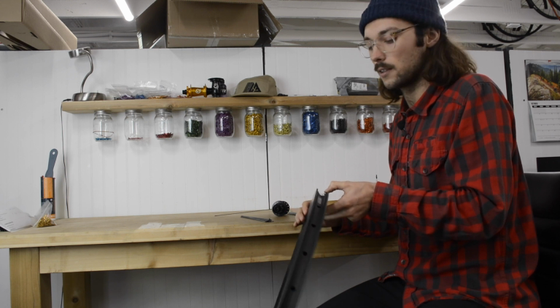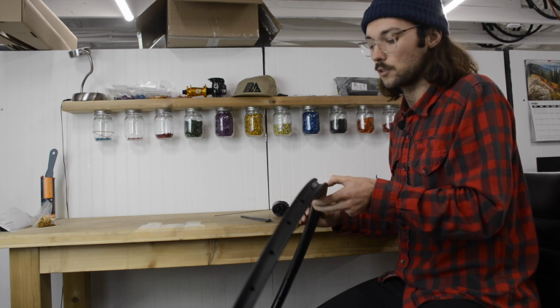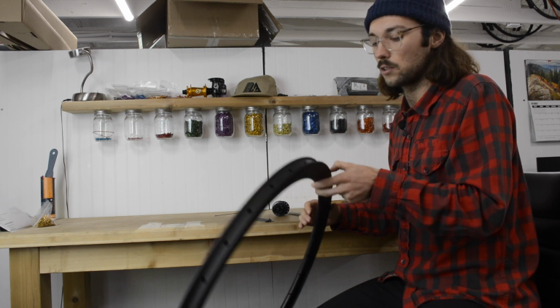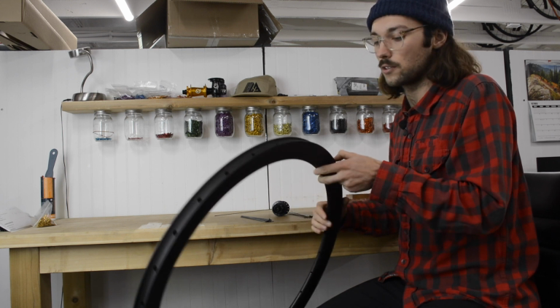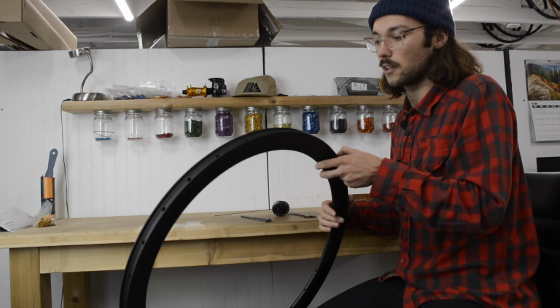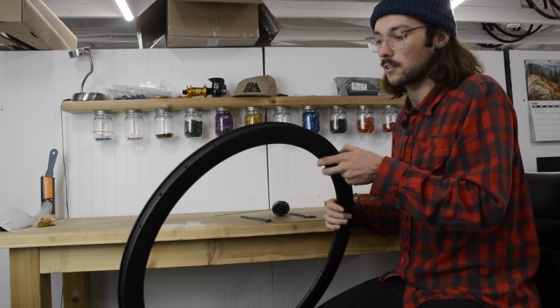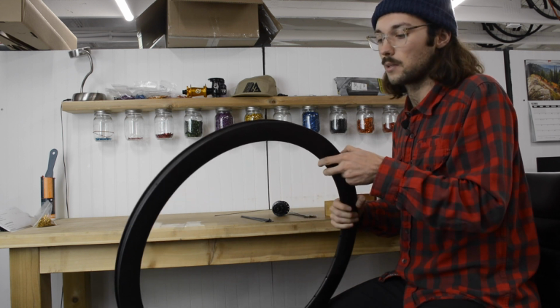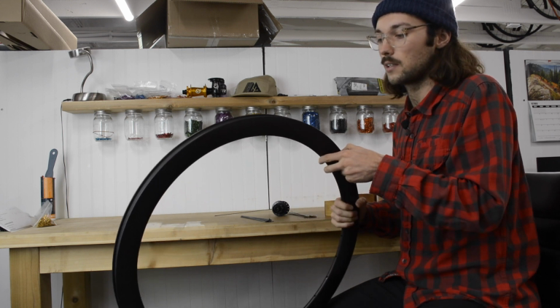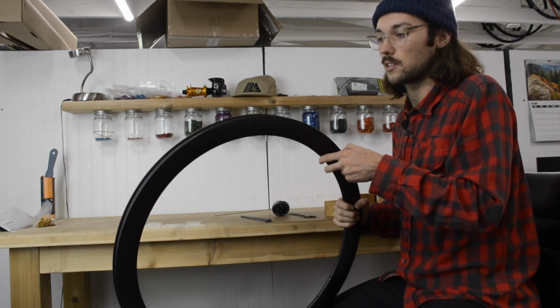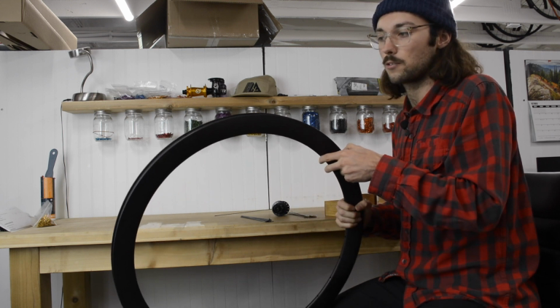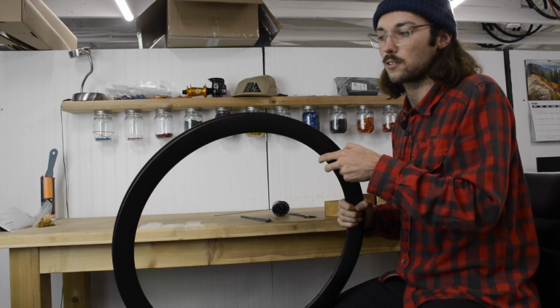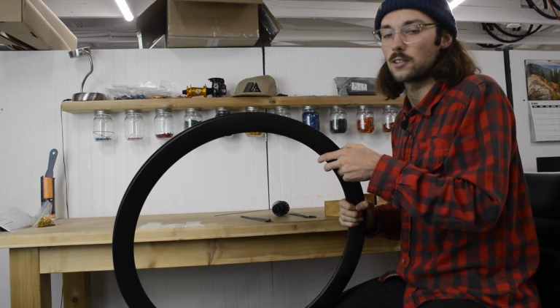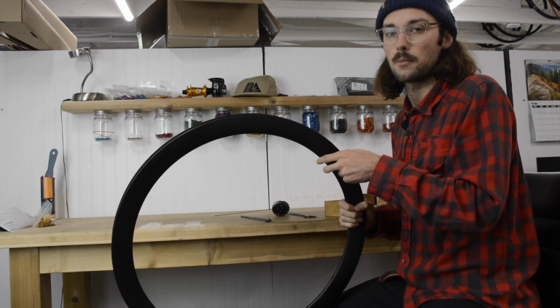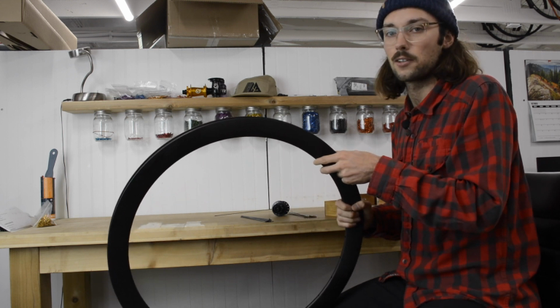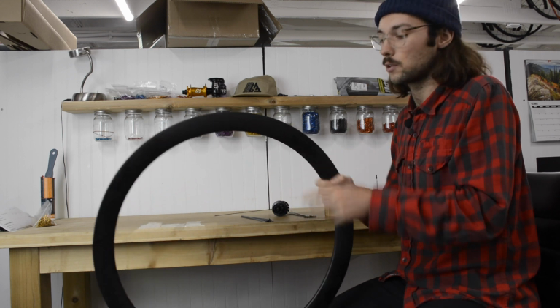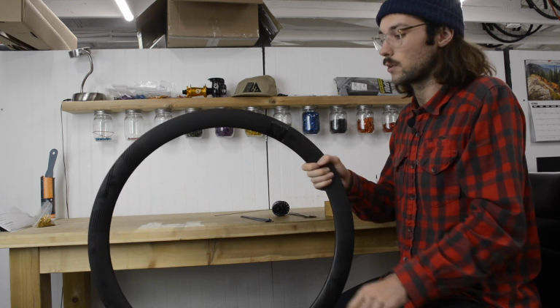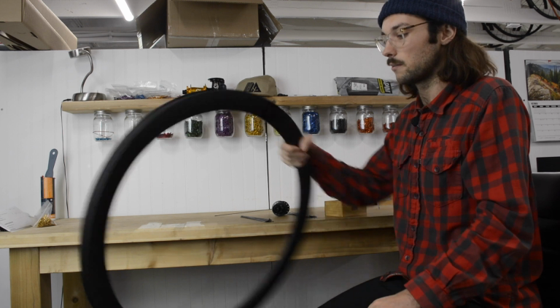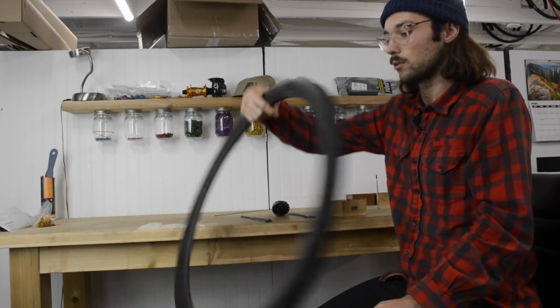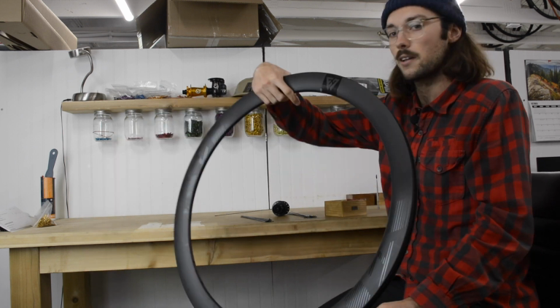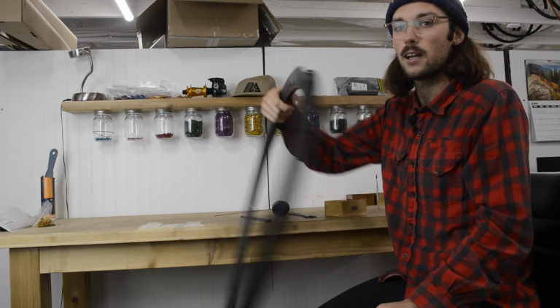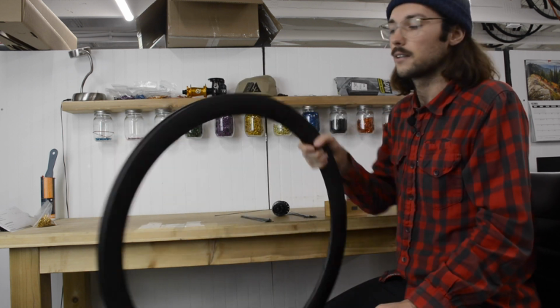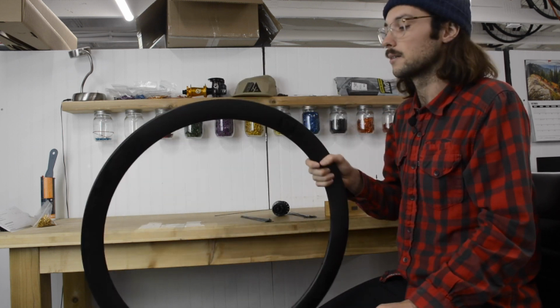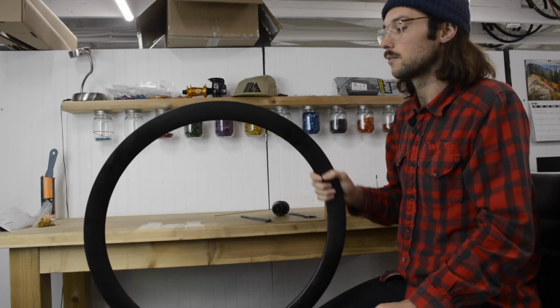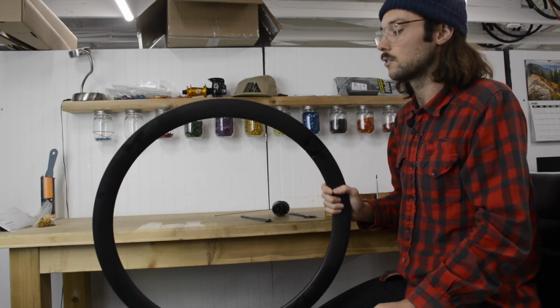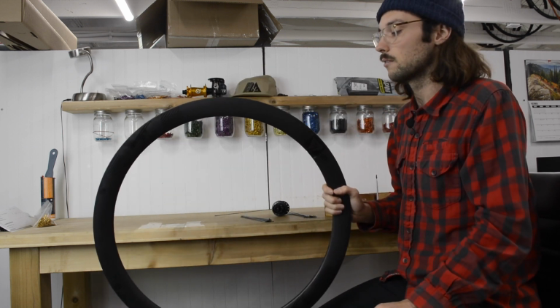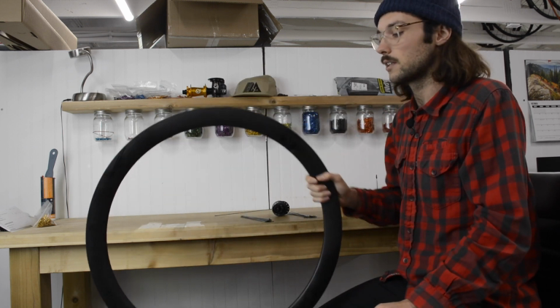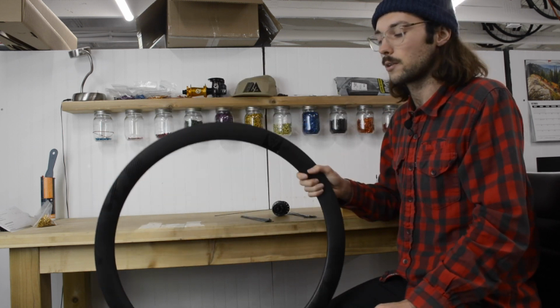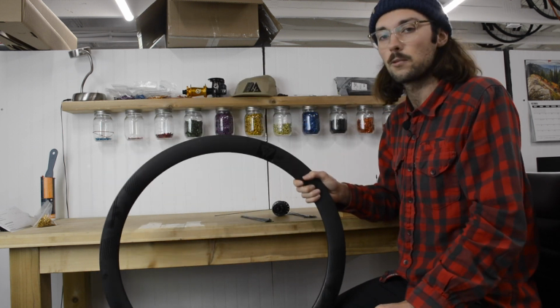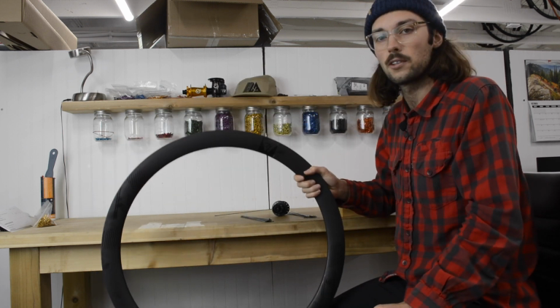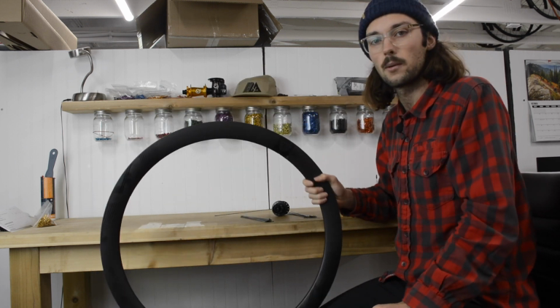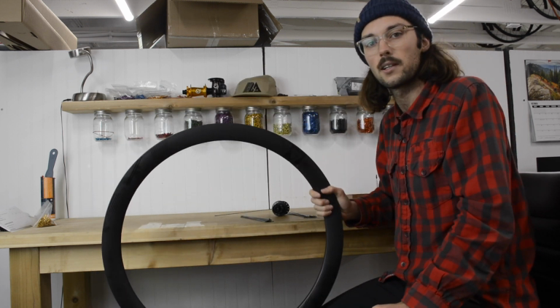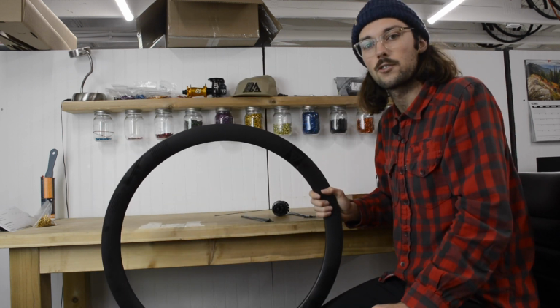This wheel is not going to be asymmetric, so it doesn't matter which way I'm holding it. But if you do have an asymmetric wheel, you've got to pay attention.